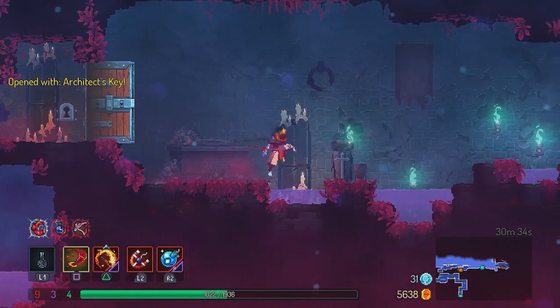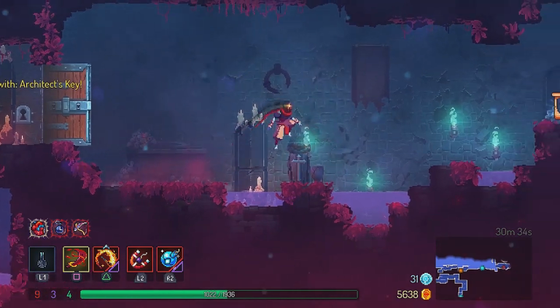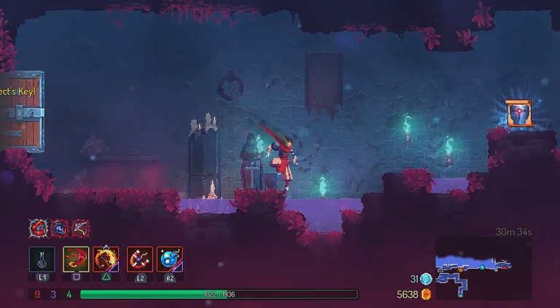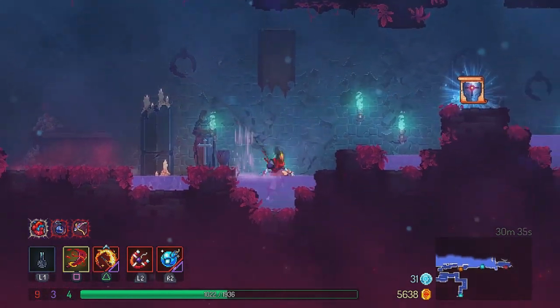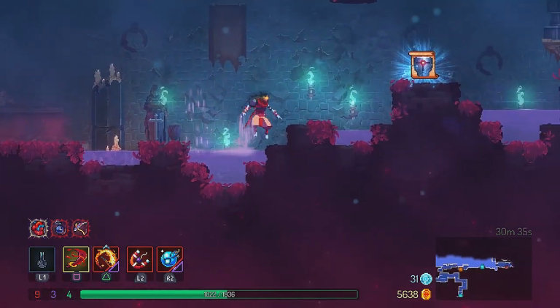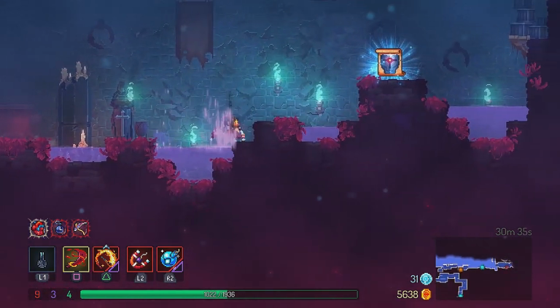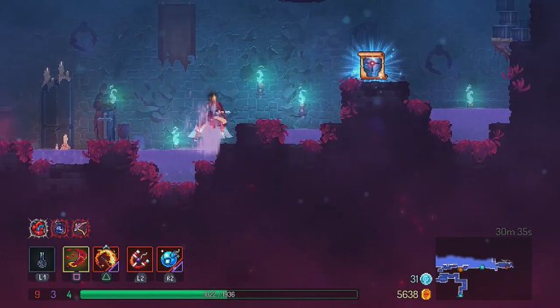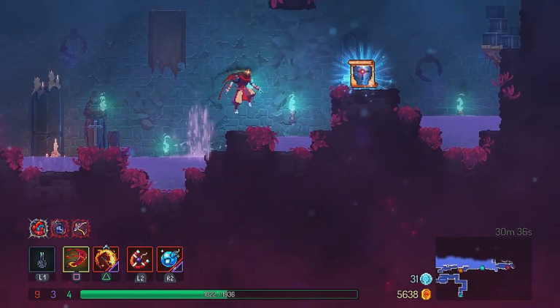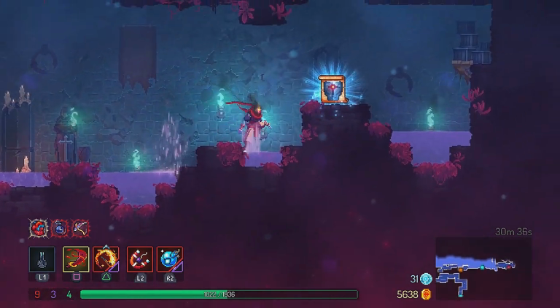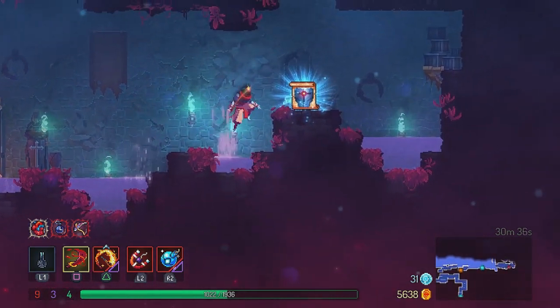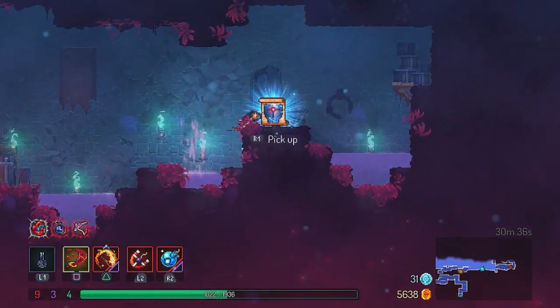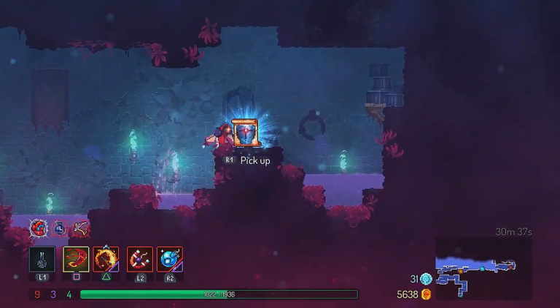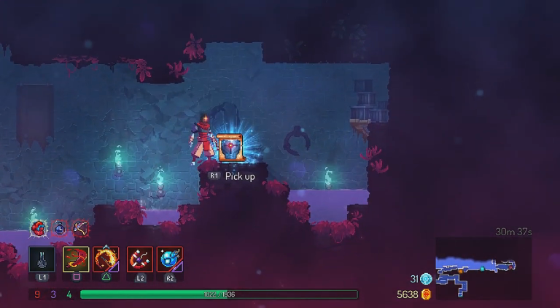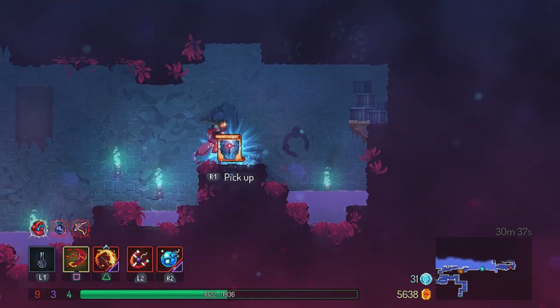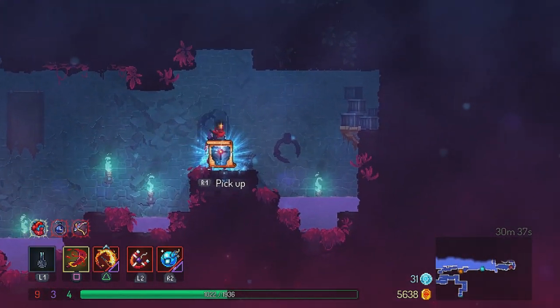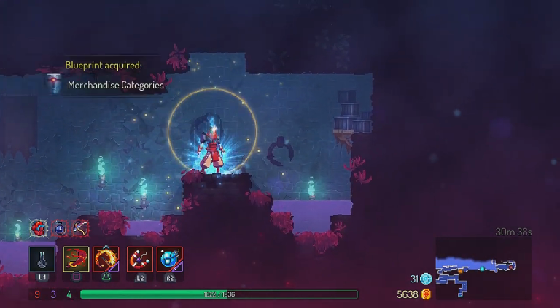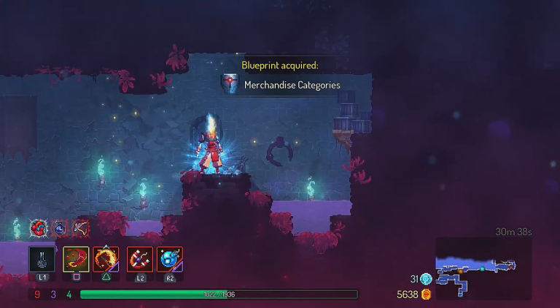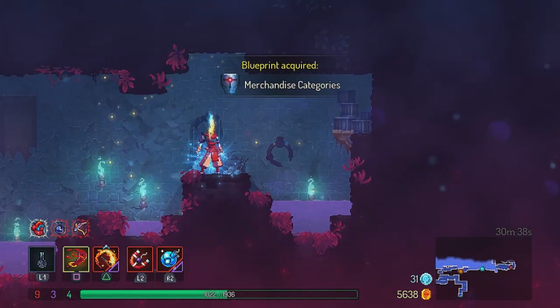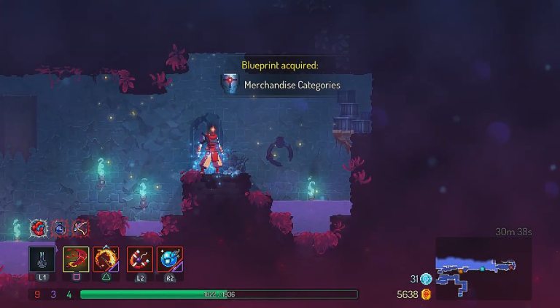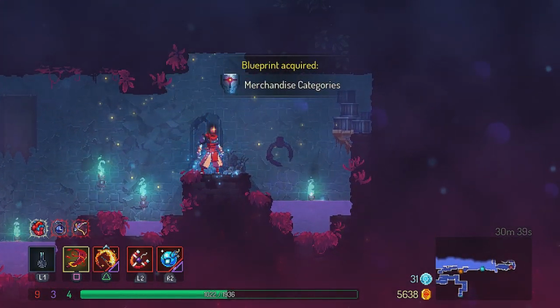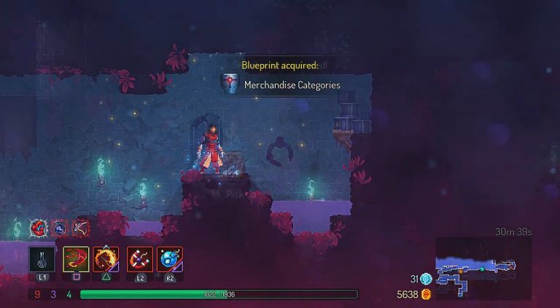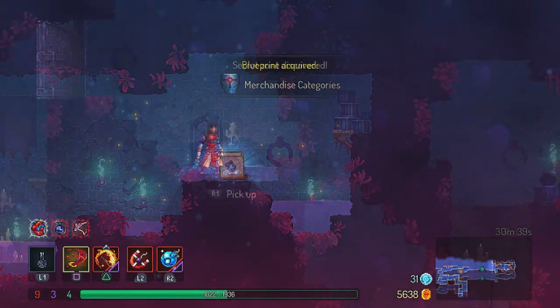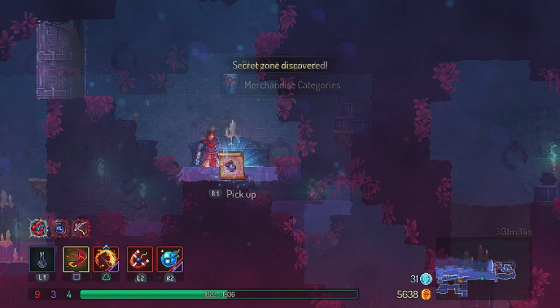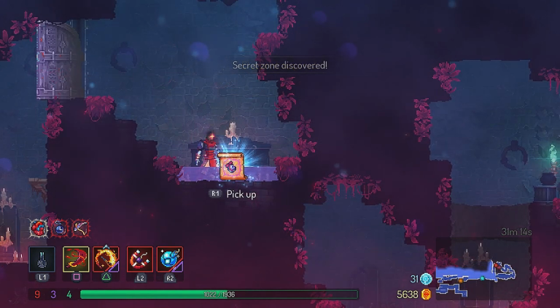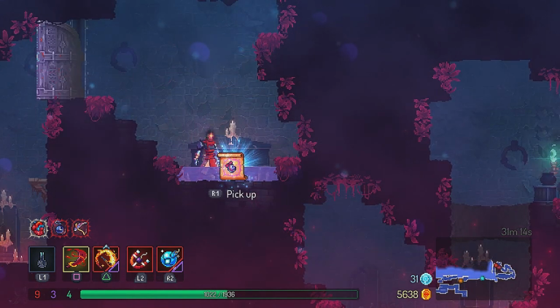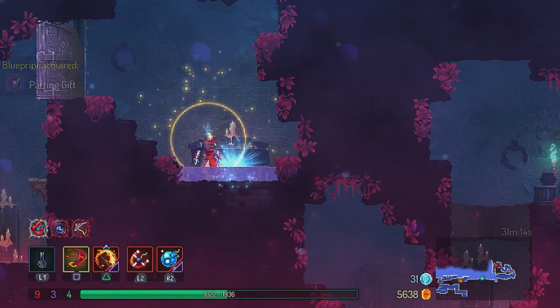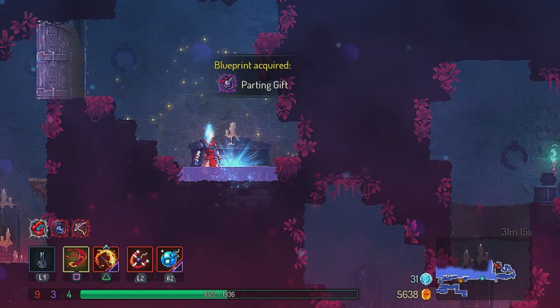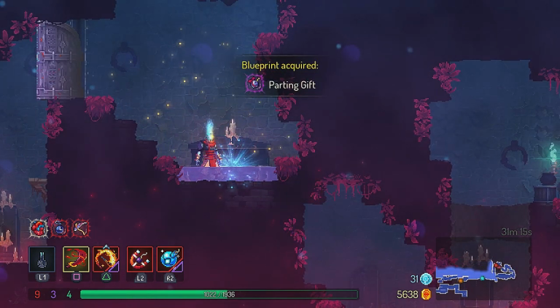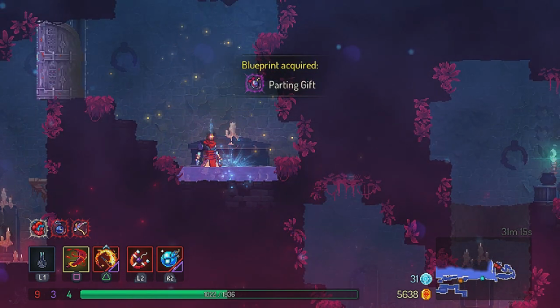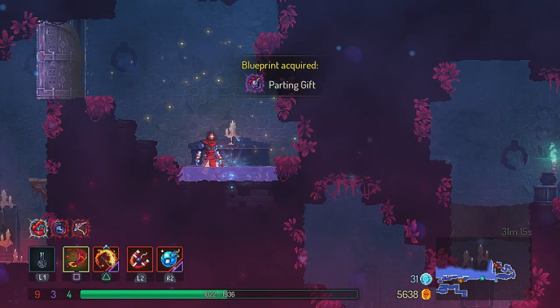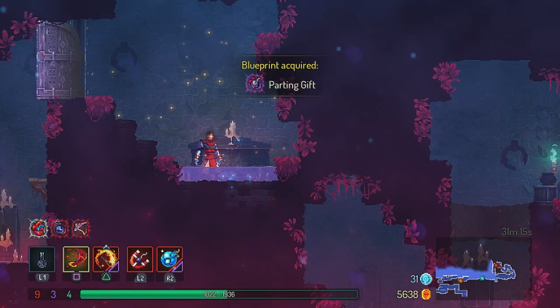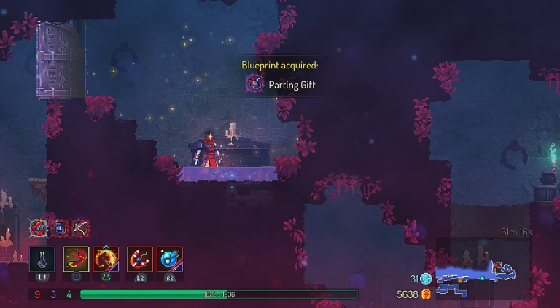Hey guys, today I'm going to show you how you find the Architect's Key and get the merchandise categories and the party and gift blueprints in Dead Cells.